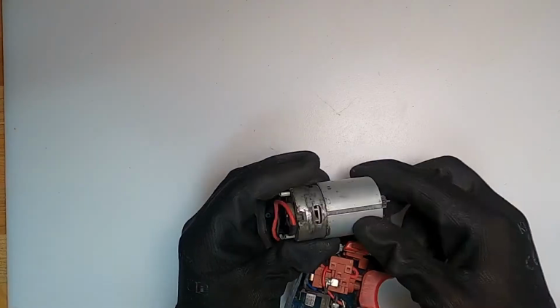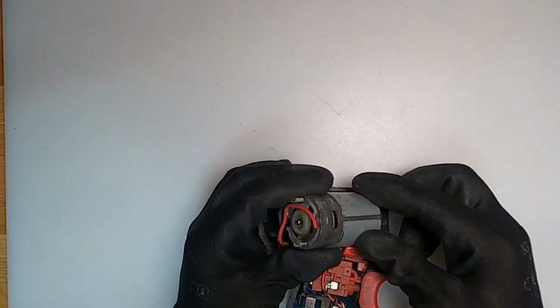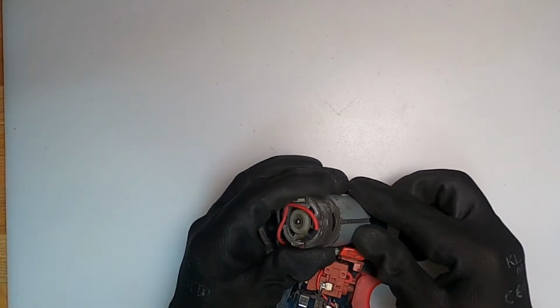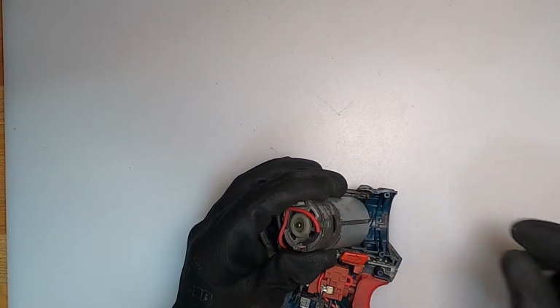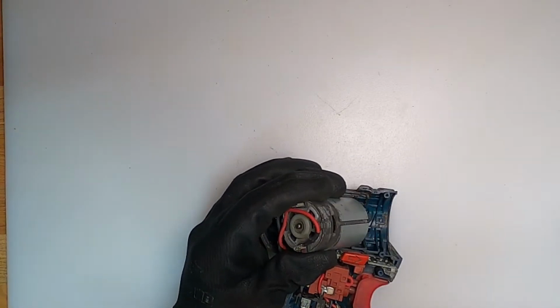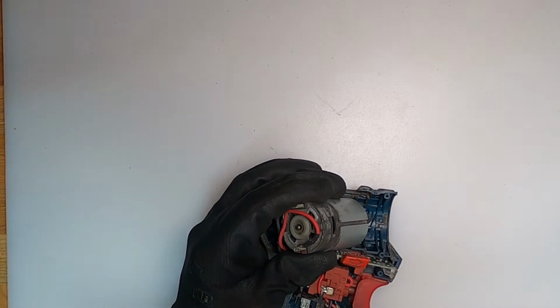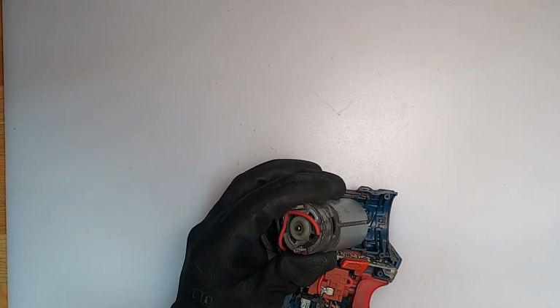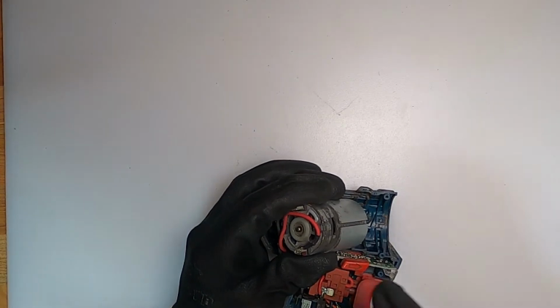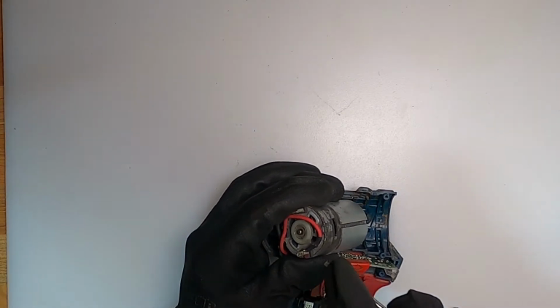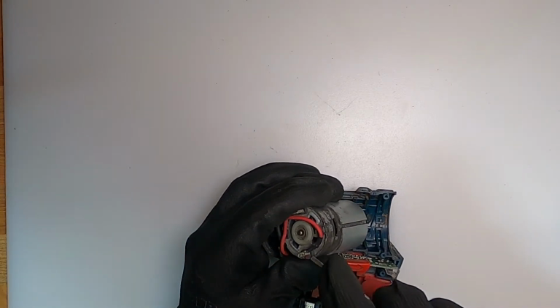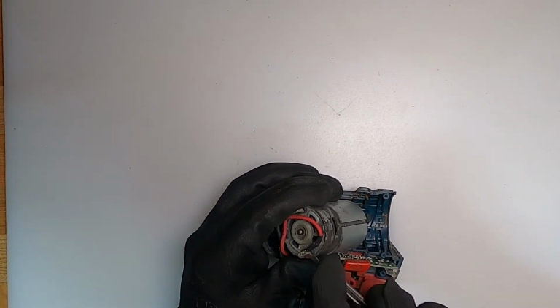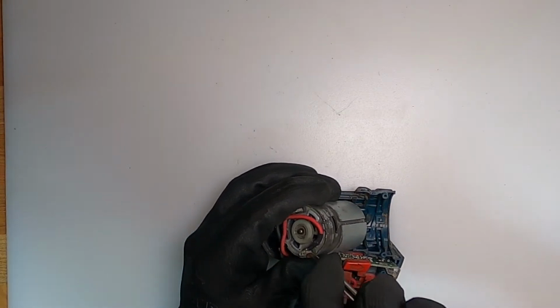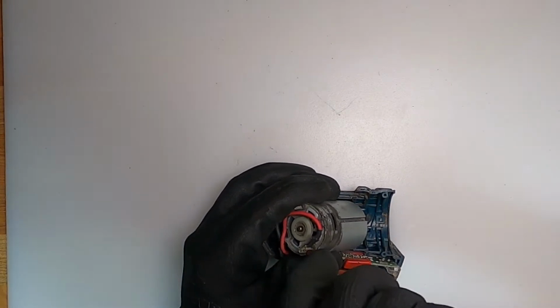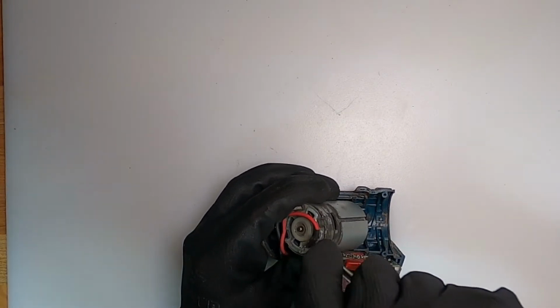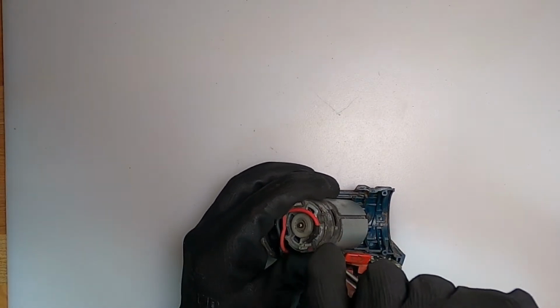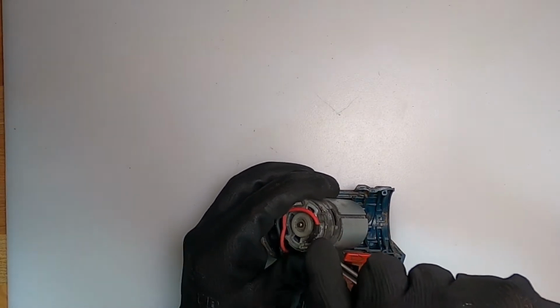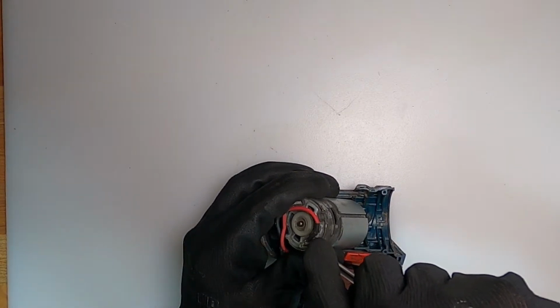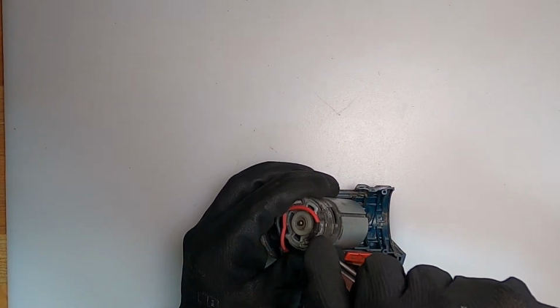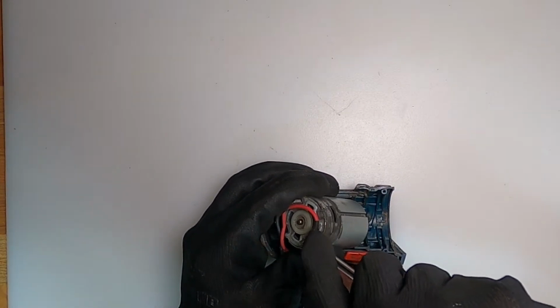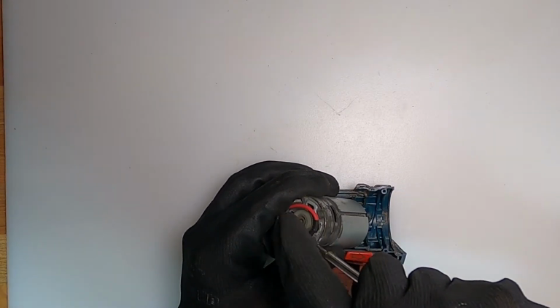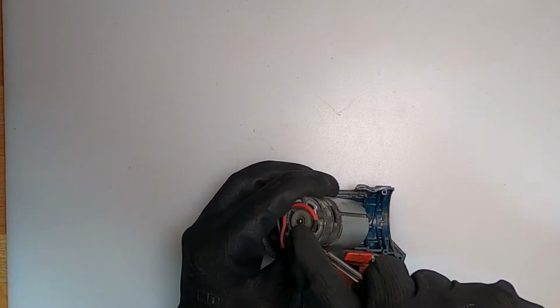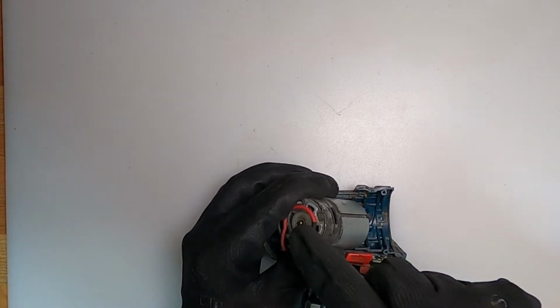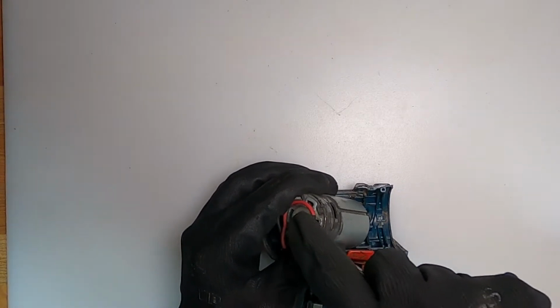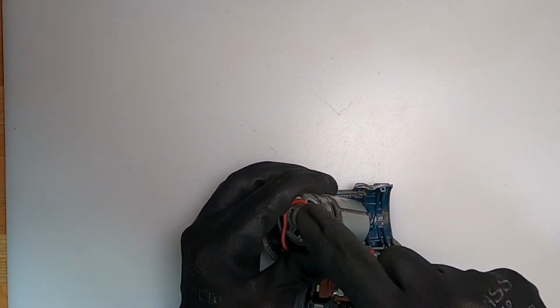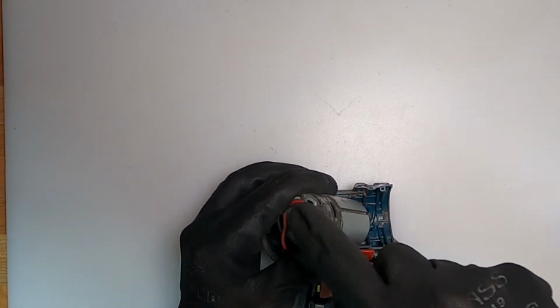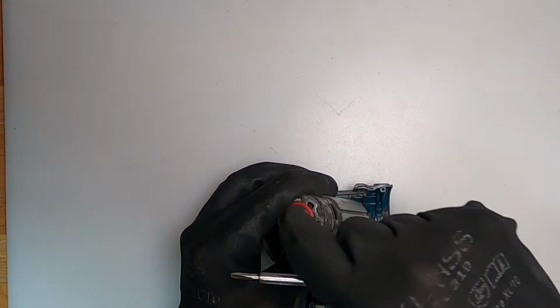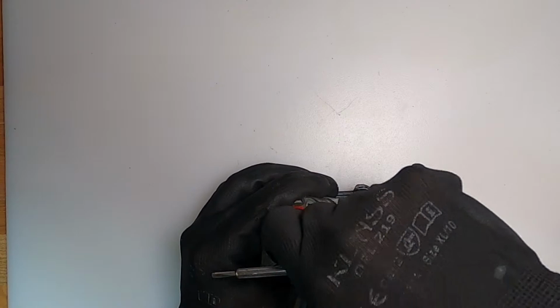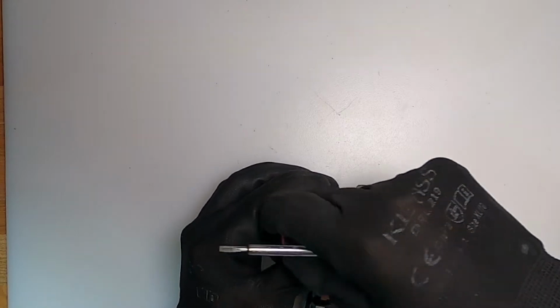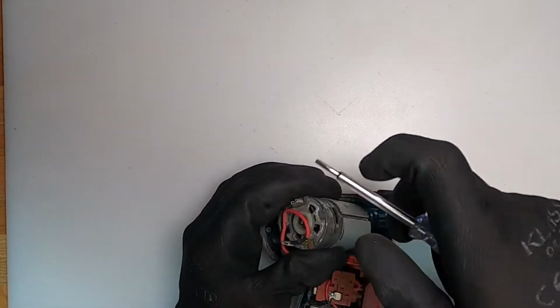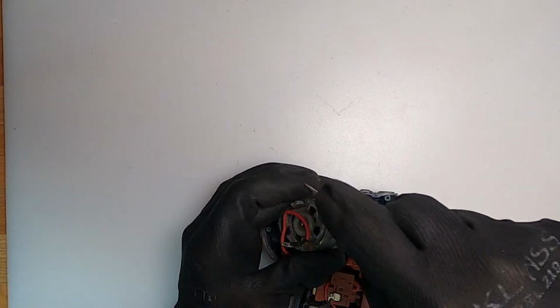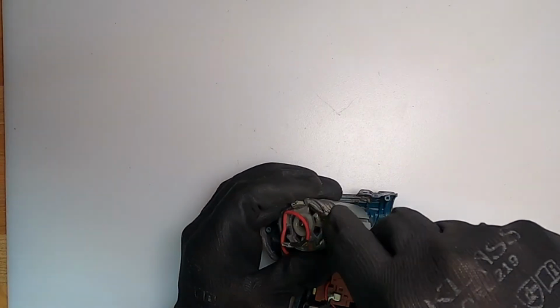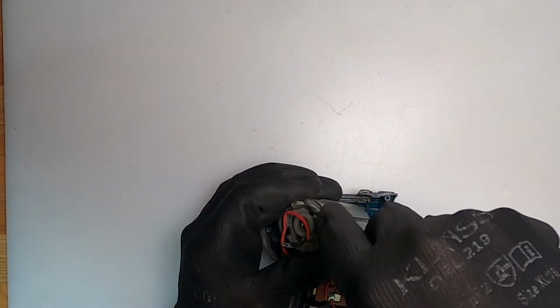Then just remove the leads from the motor. They clip off quite easily — very little effort.